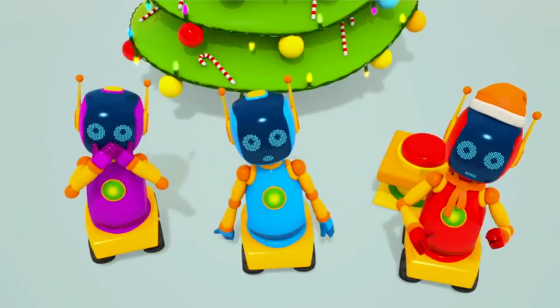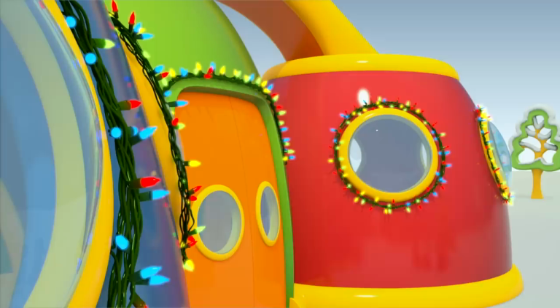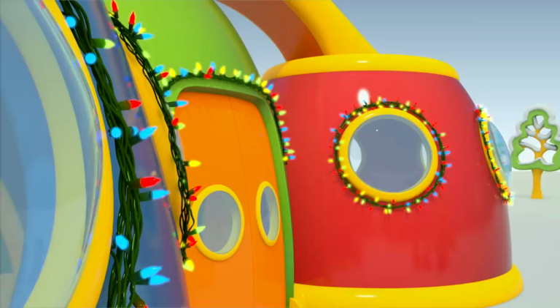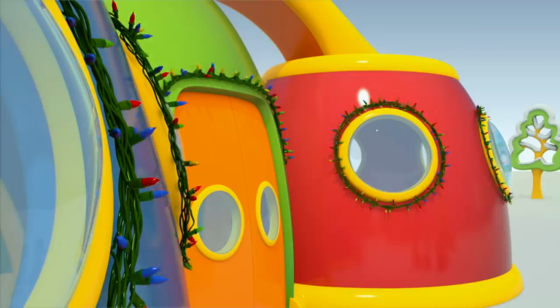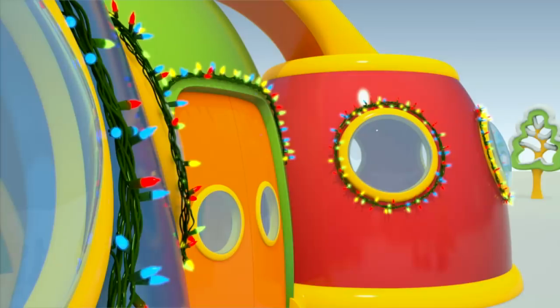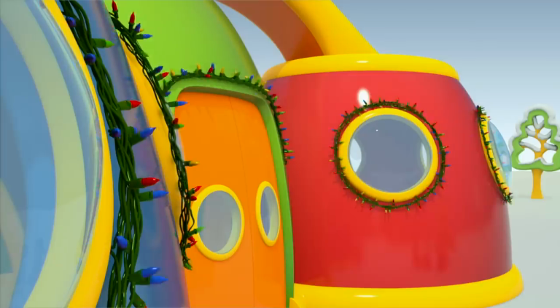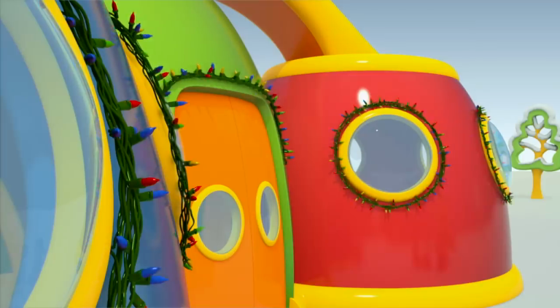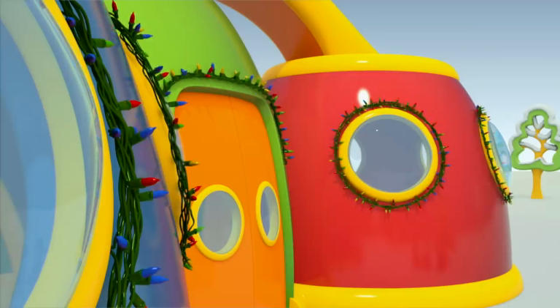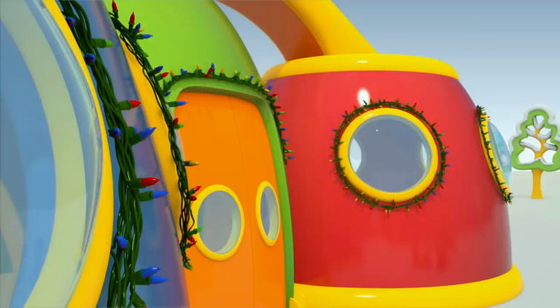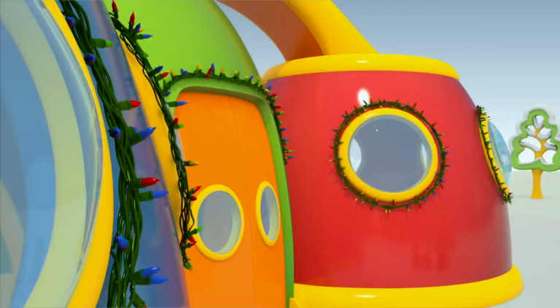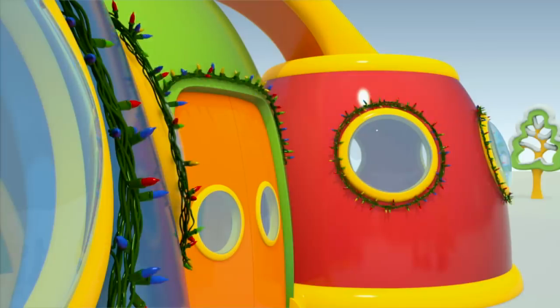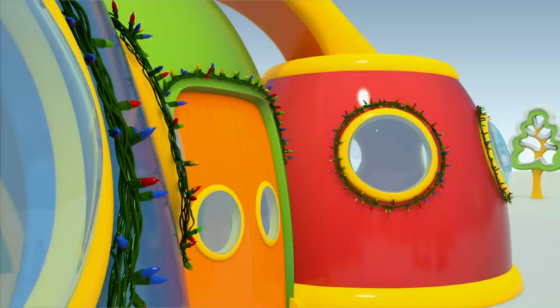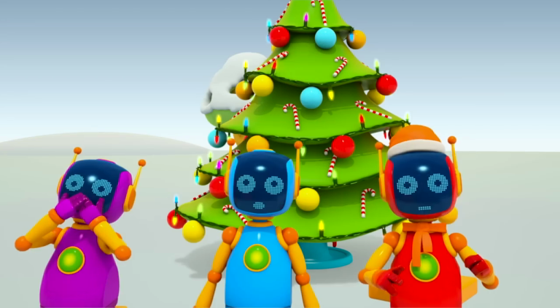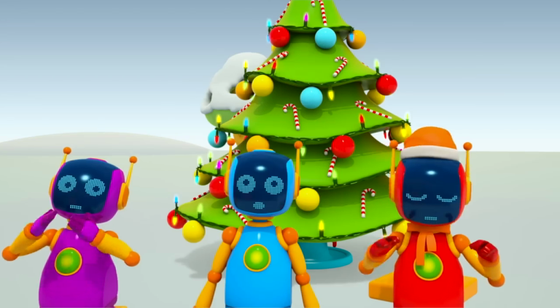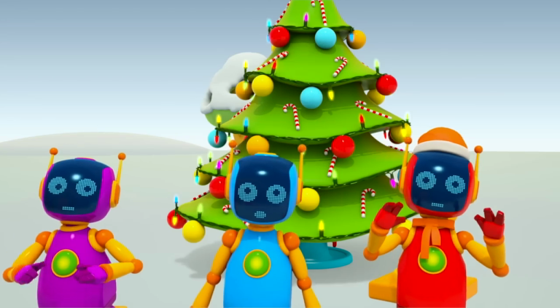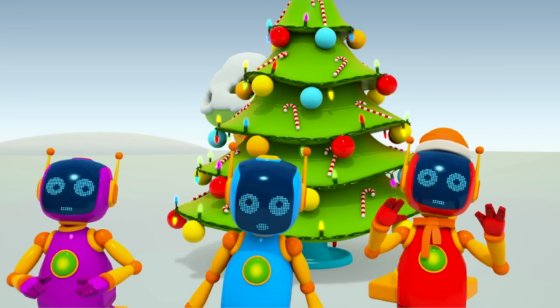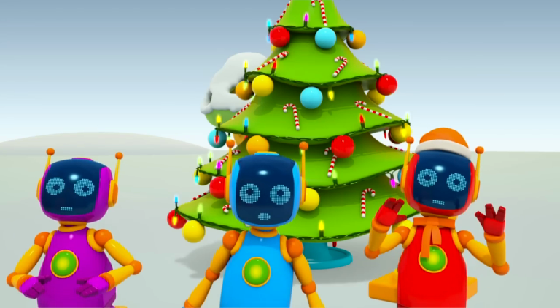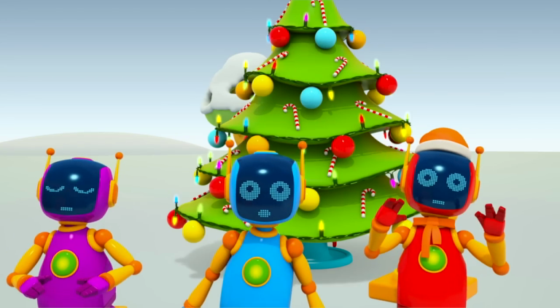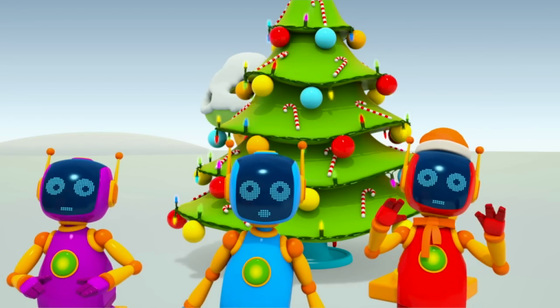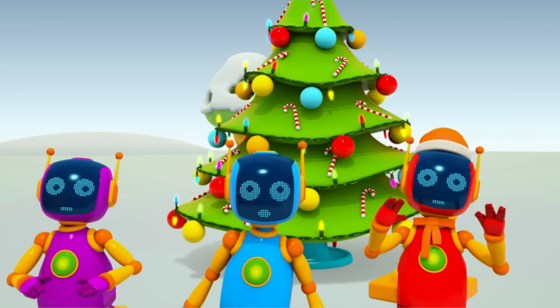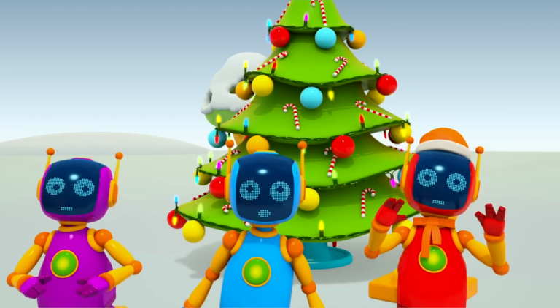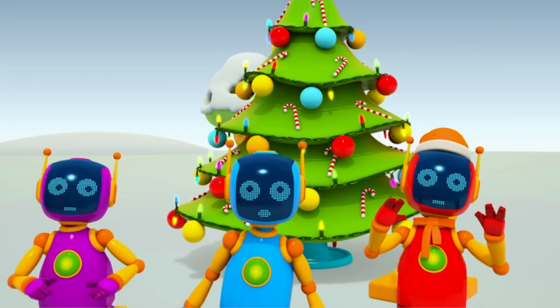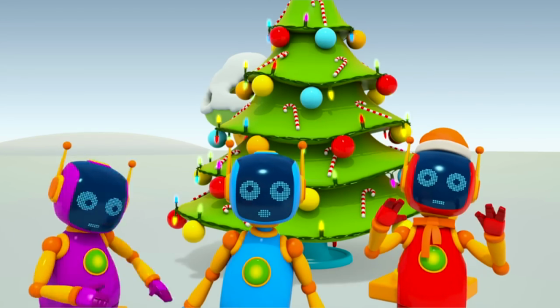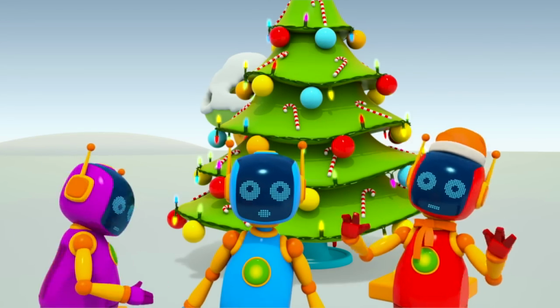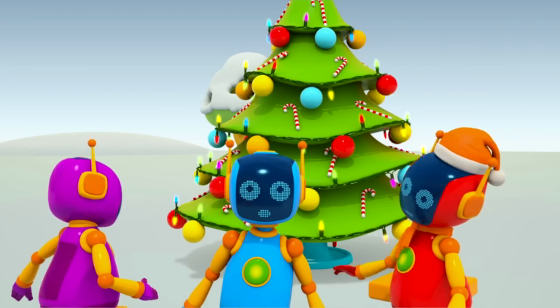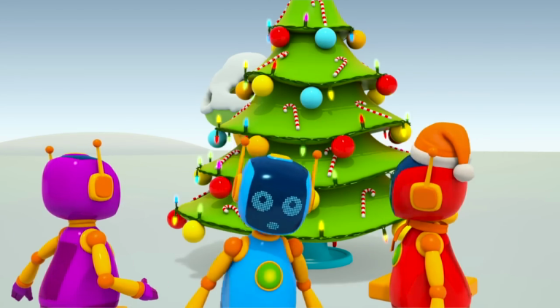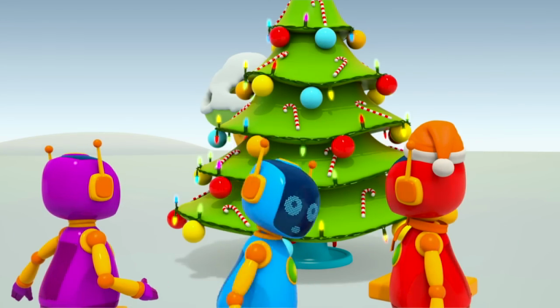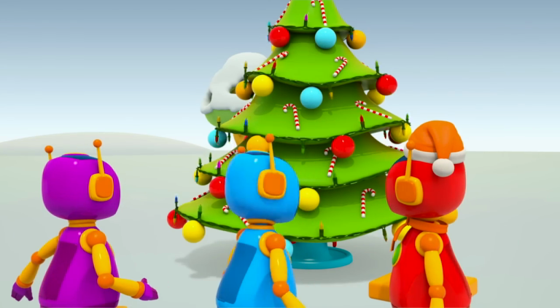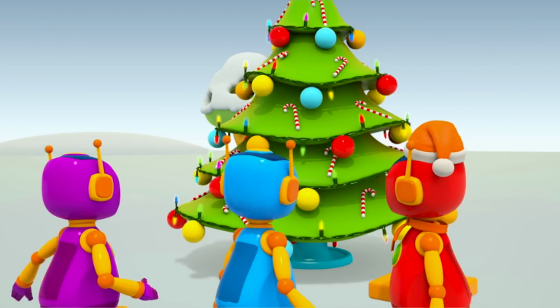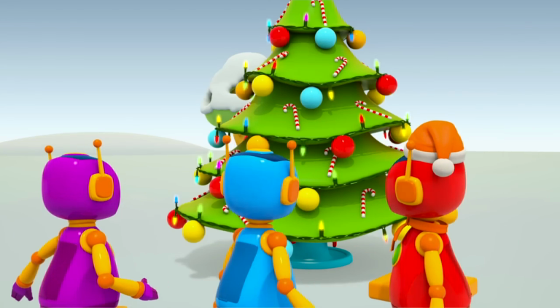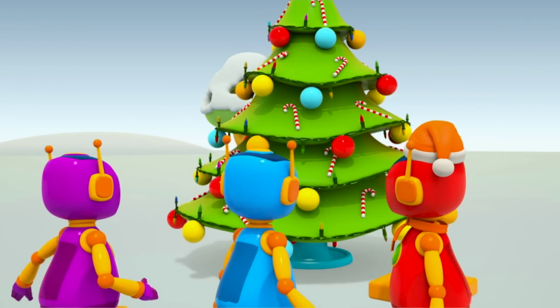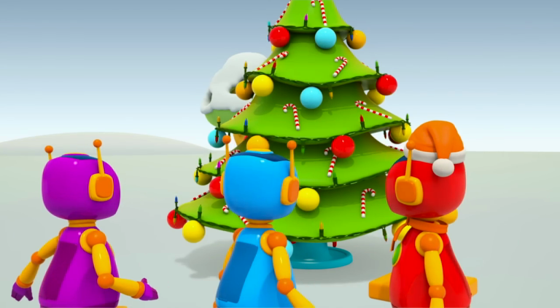Oh no! The lights went out, and the lights on the tree are flashing.